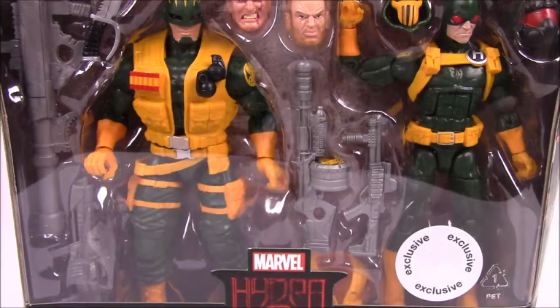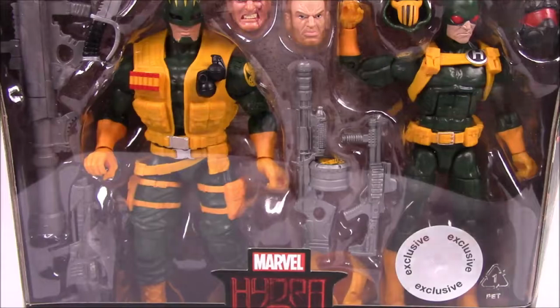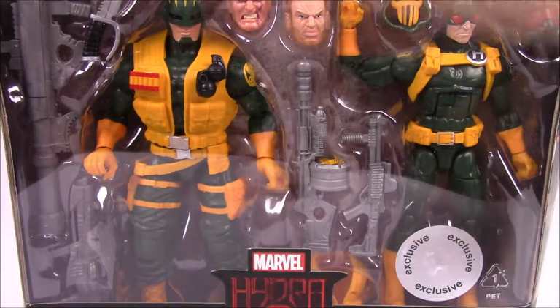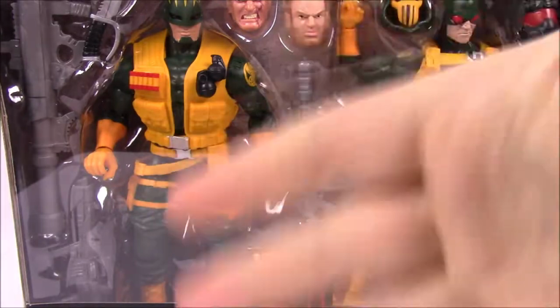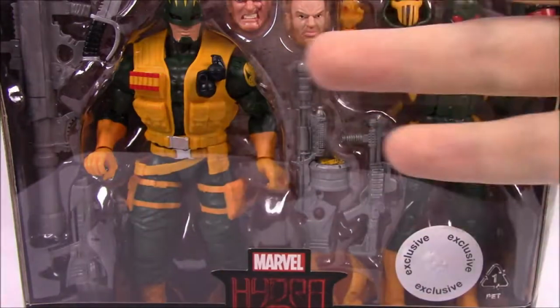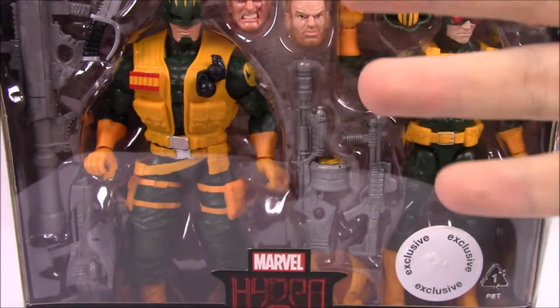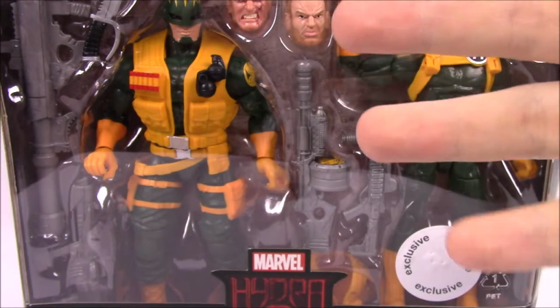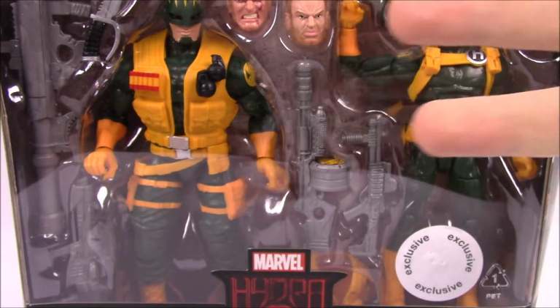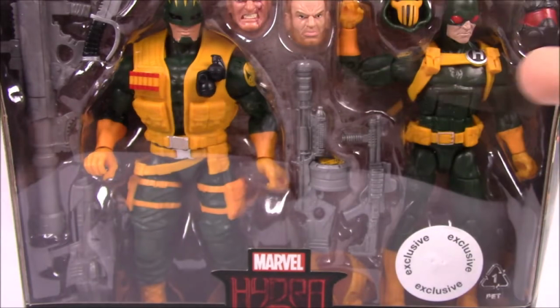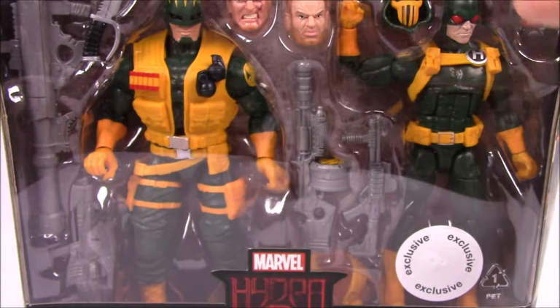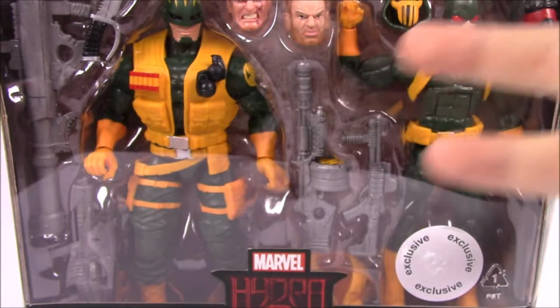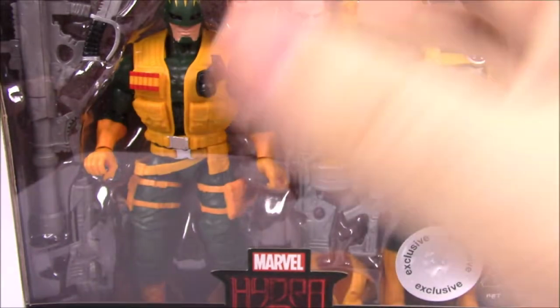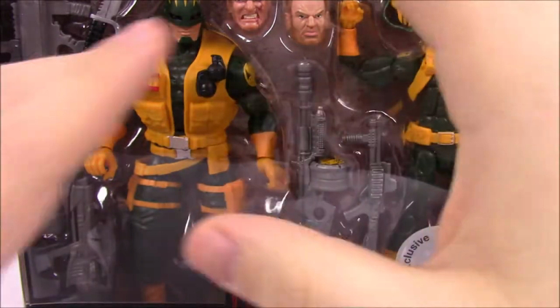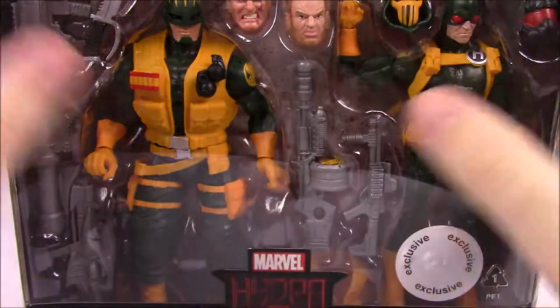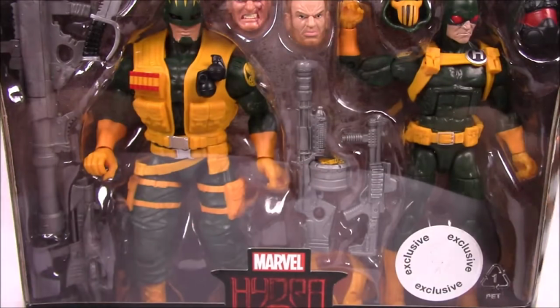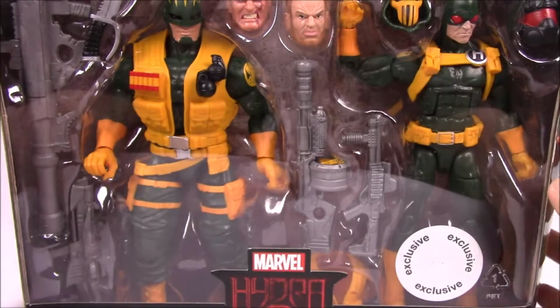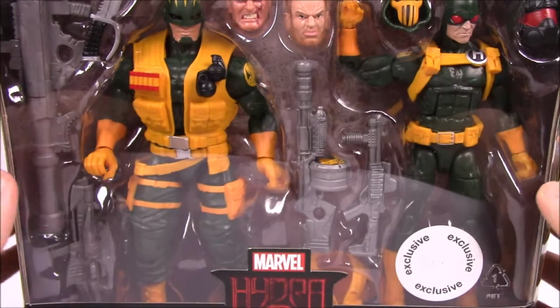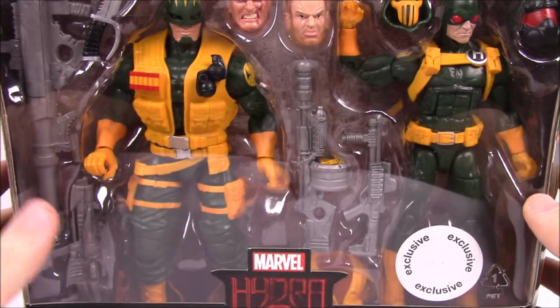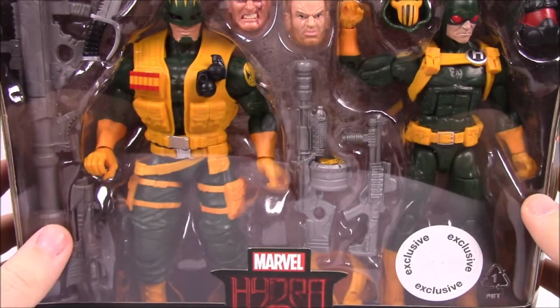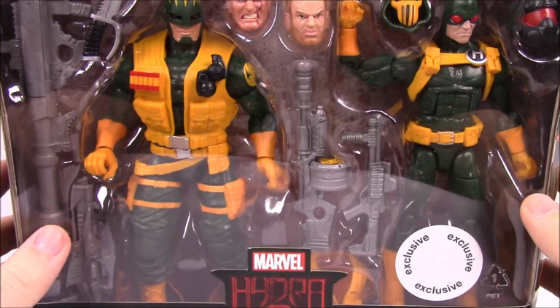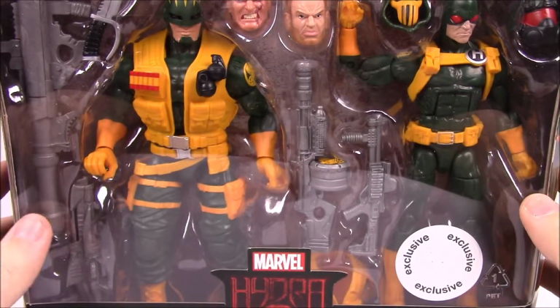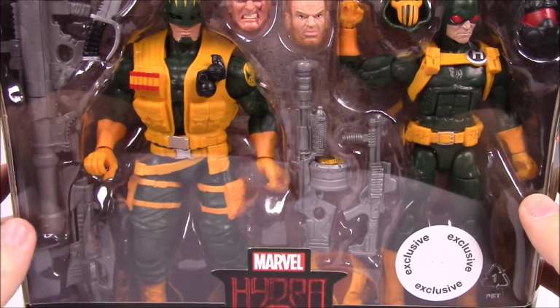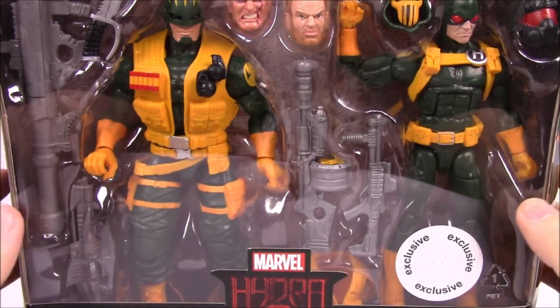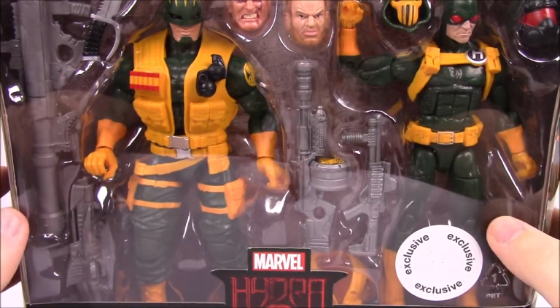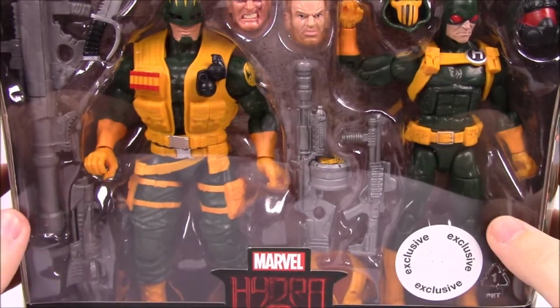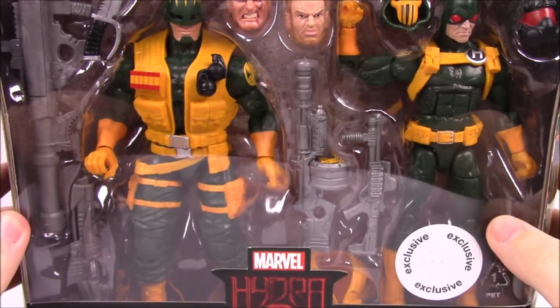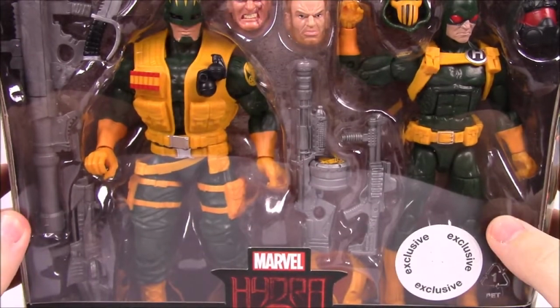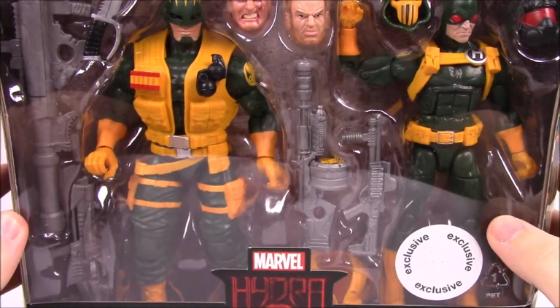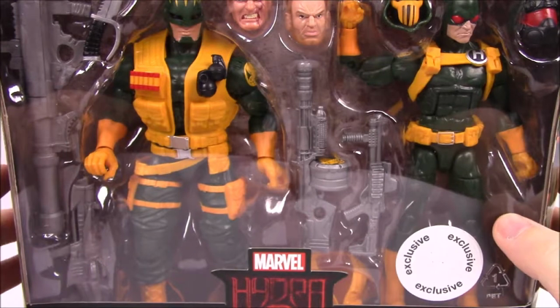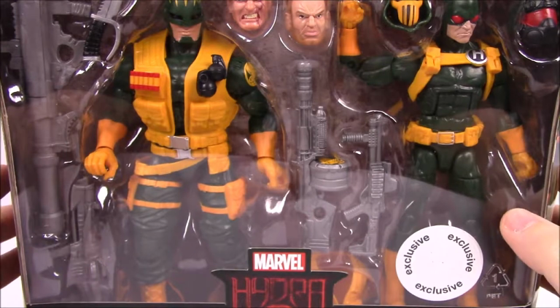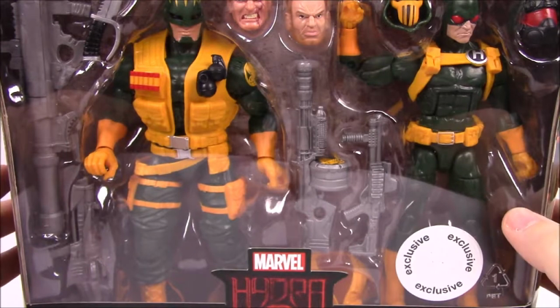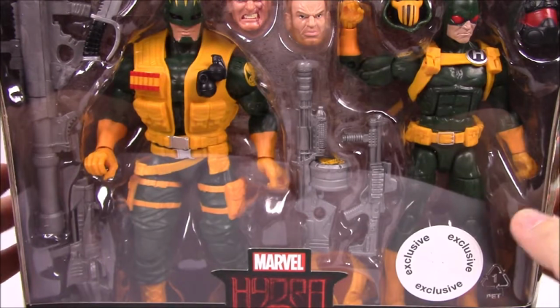What is going on guys? Austin Richo here. Today we're doing more Marvel Legends and this time we have a couple two-pack sets here.